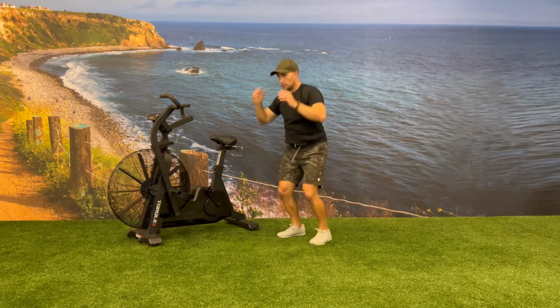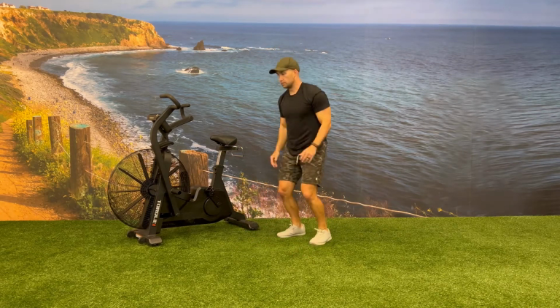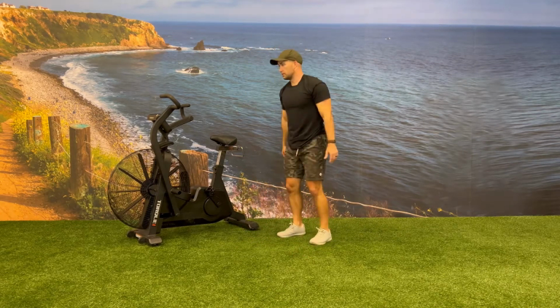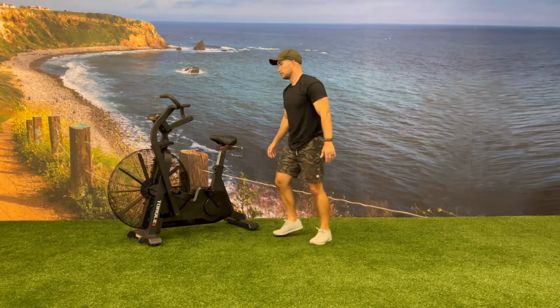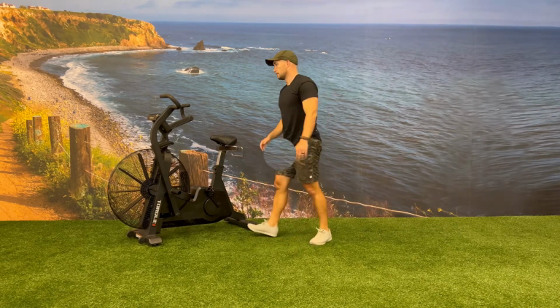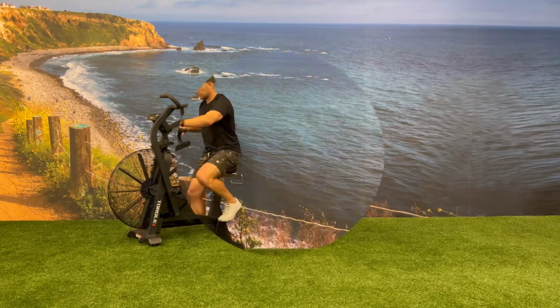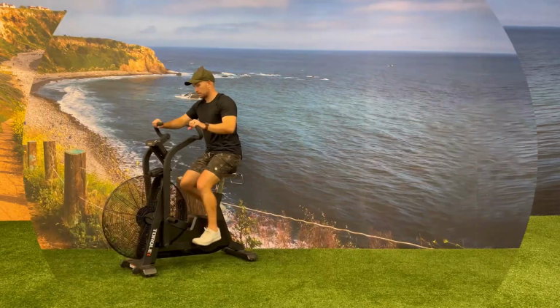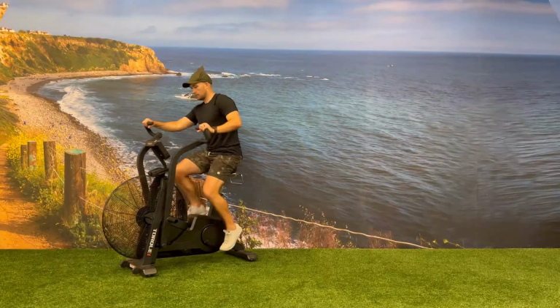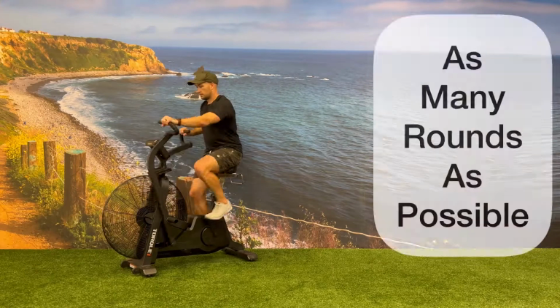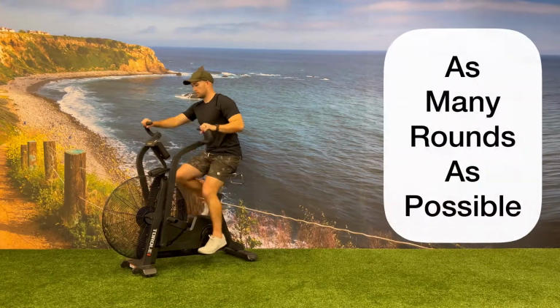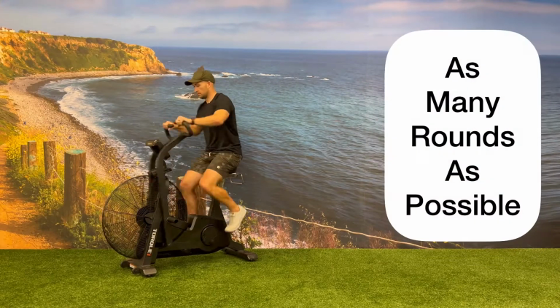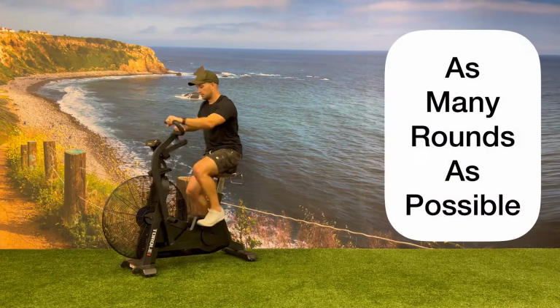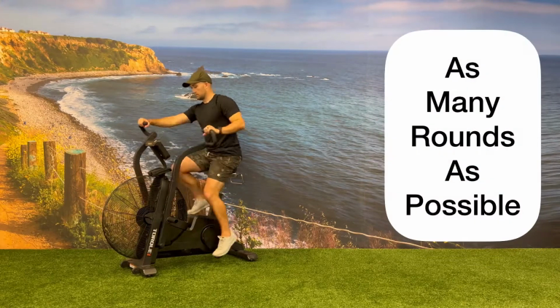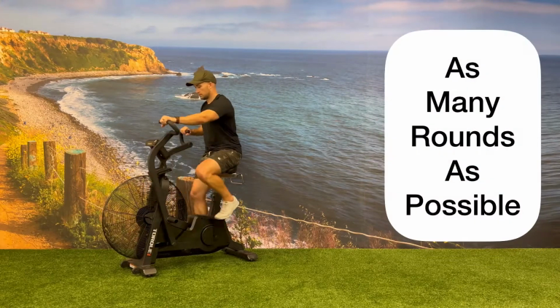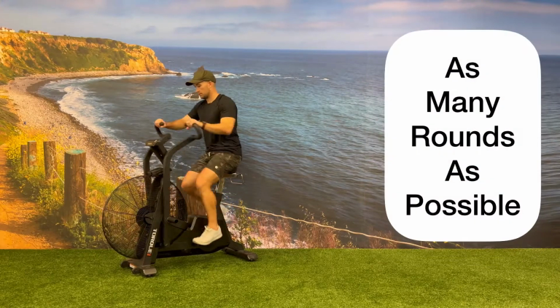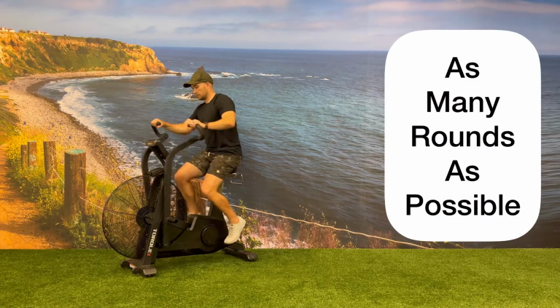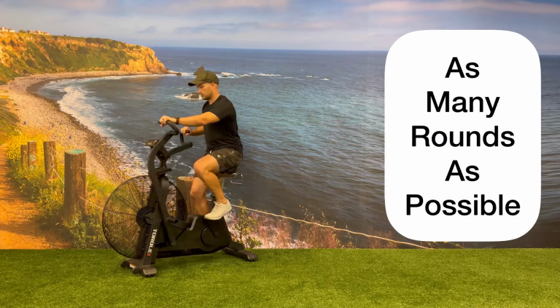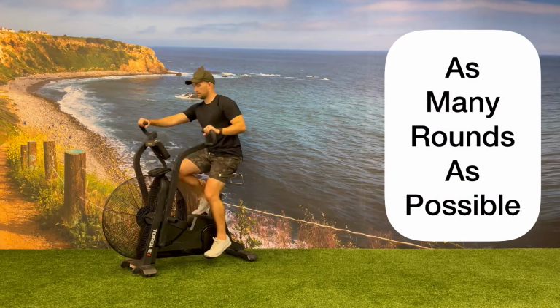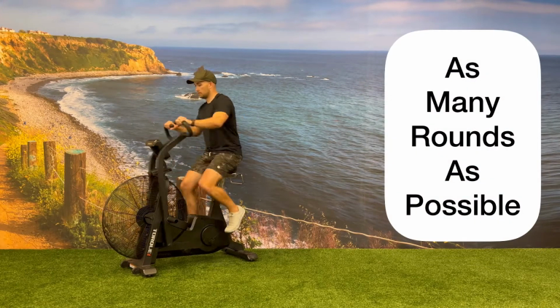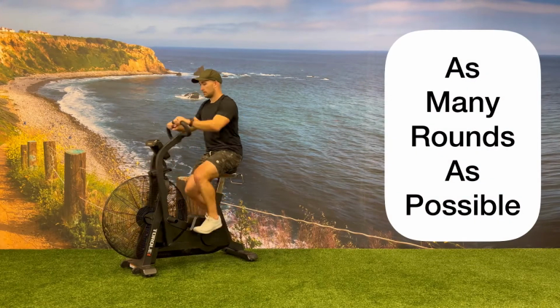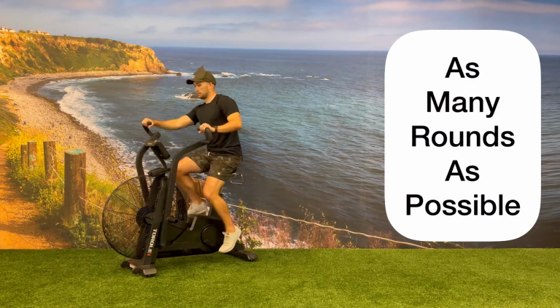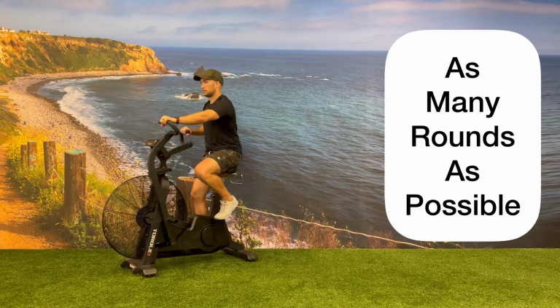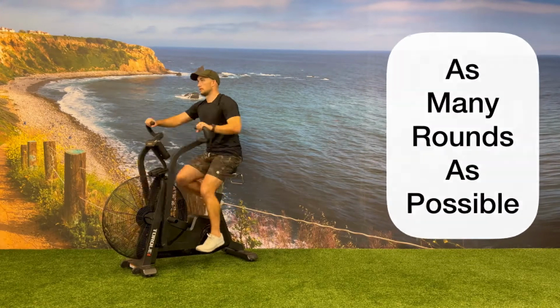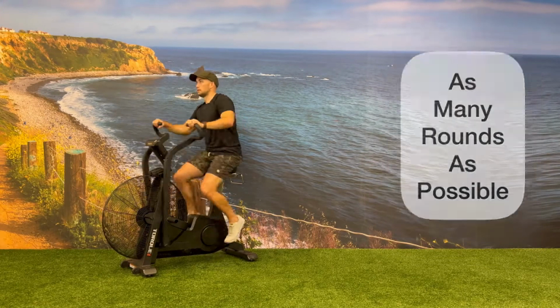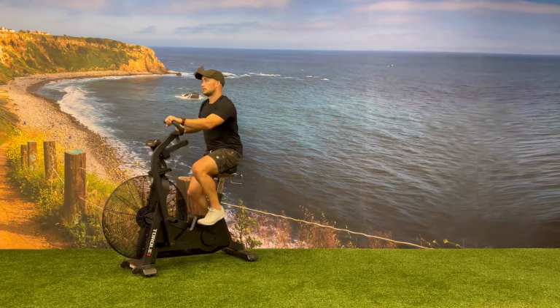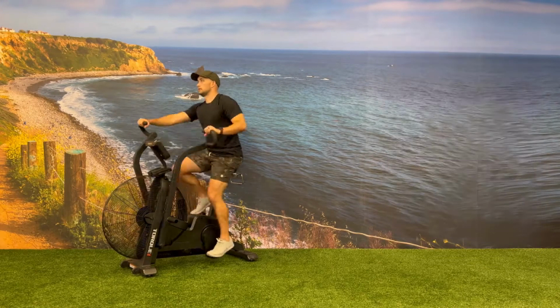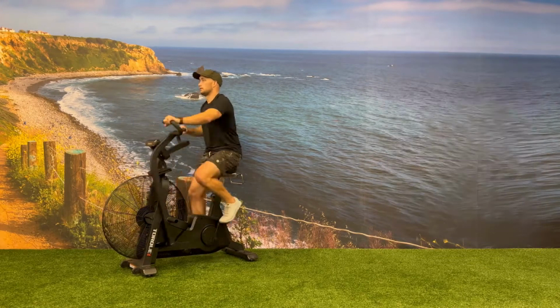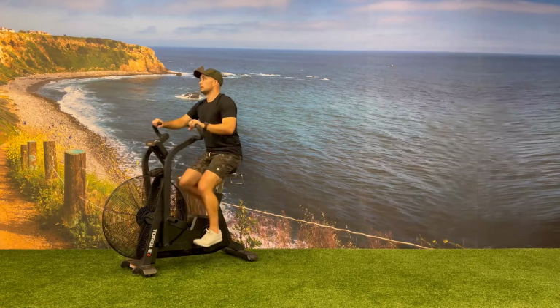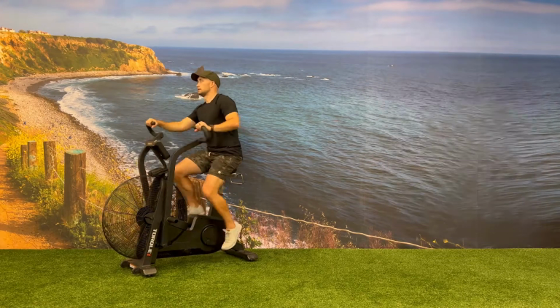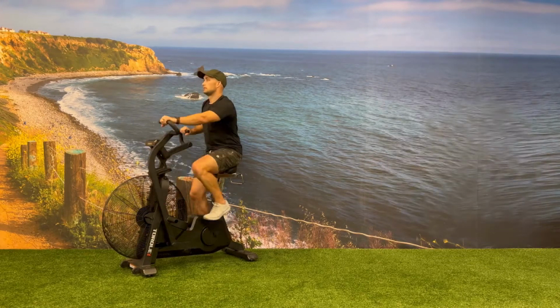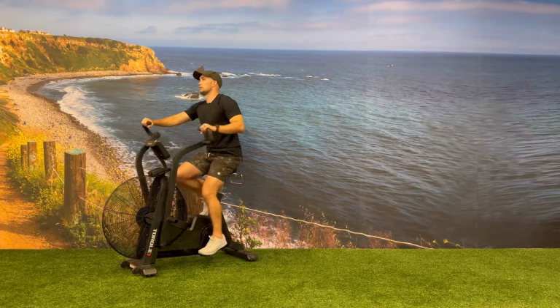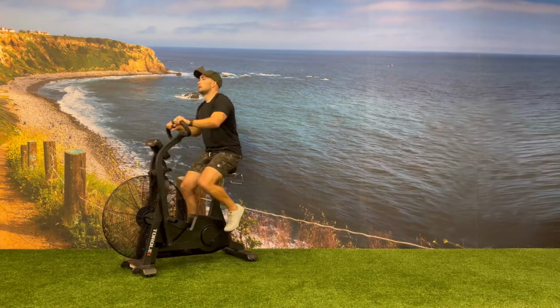After completing the five burpees, go back to the fan bike for your next round of five calories and complete as many rounds as possible.